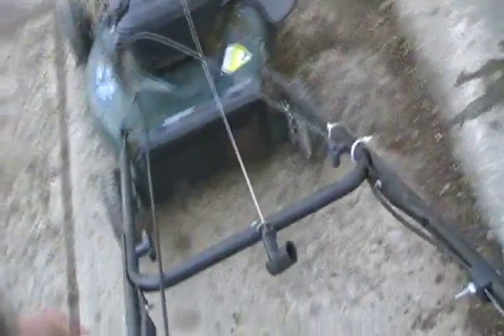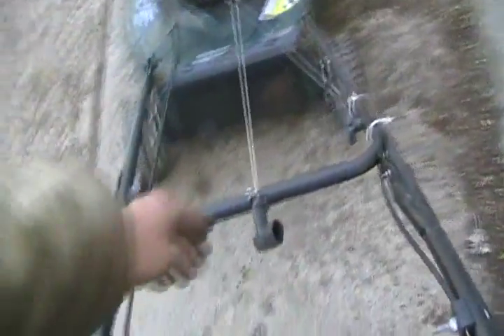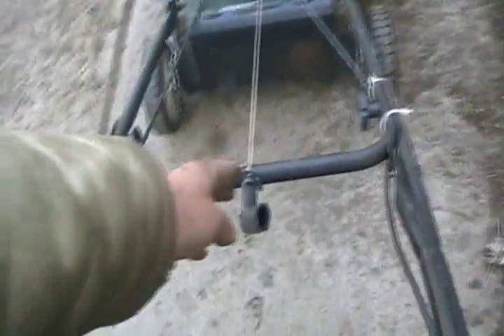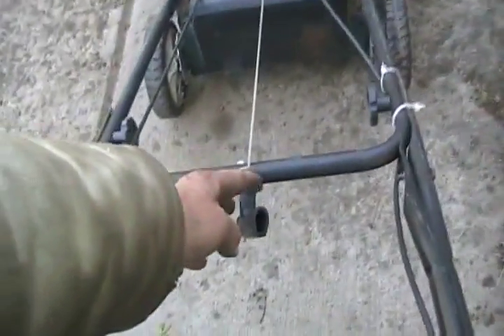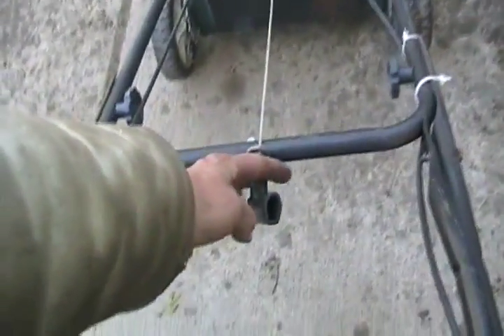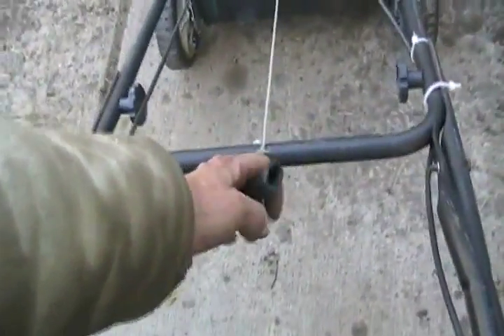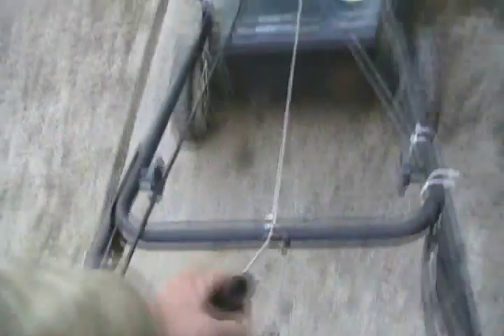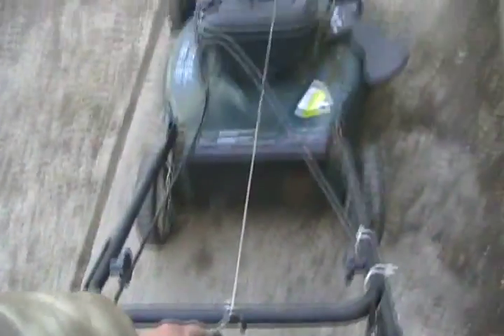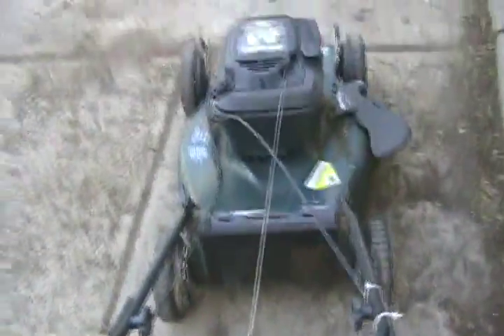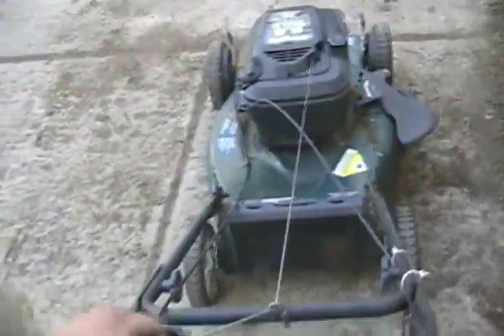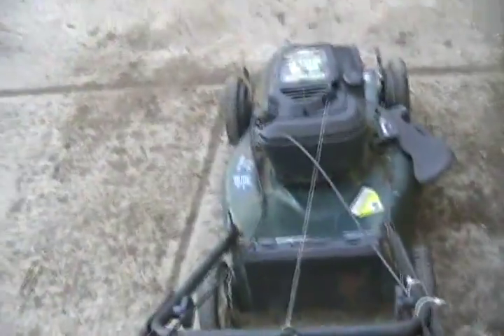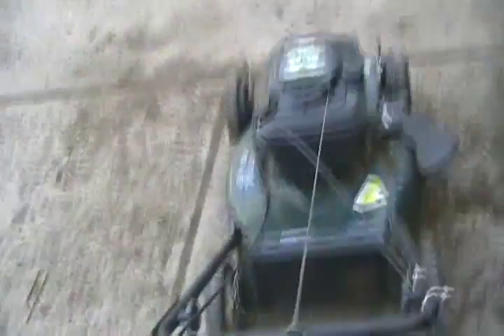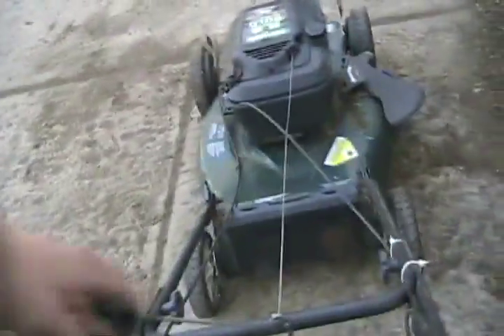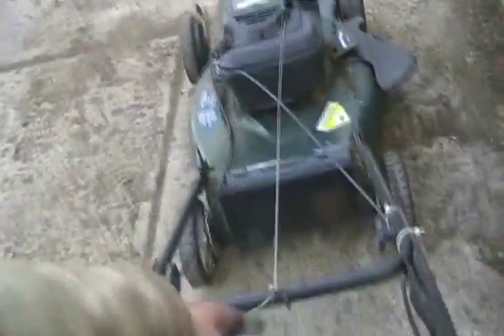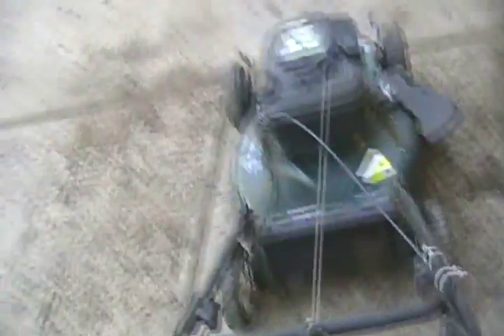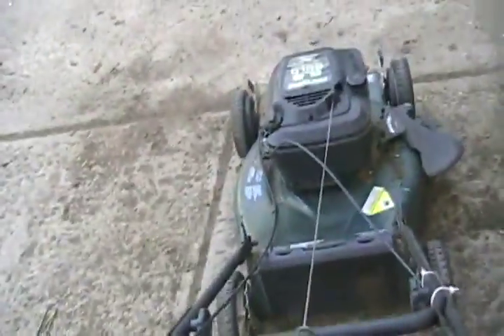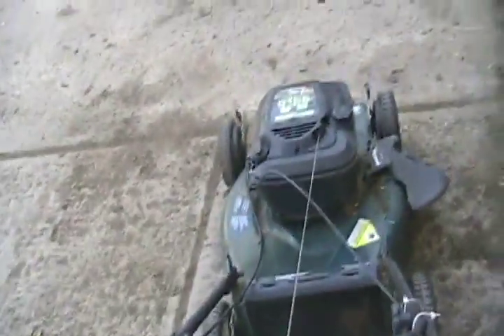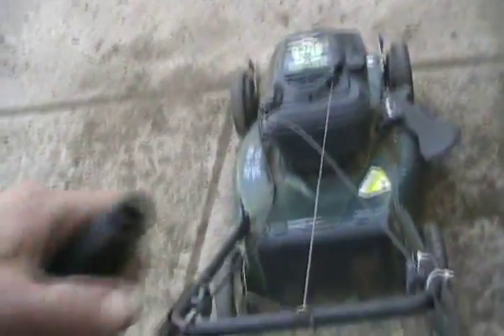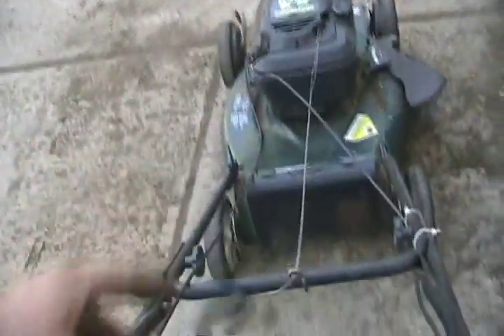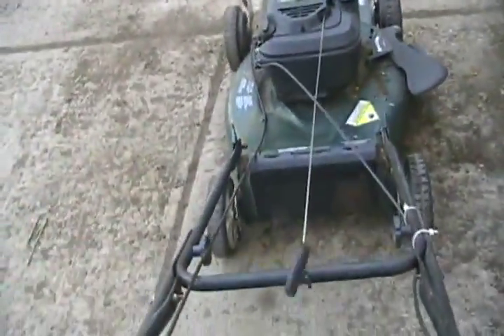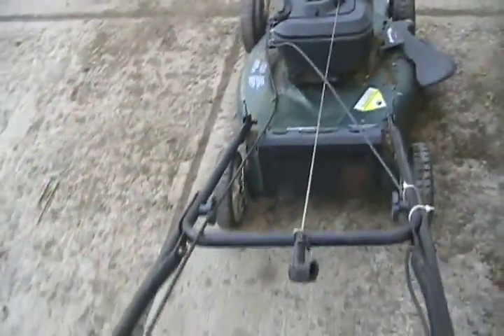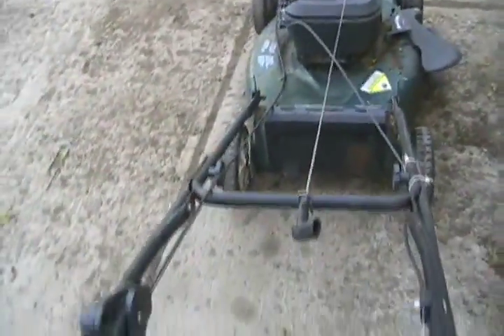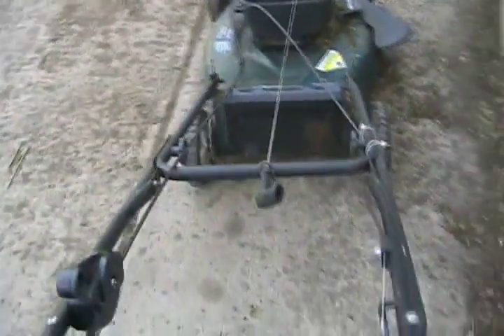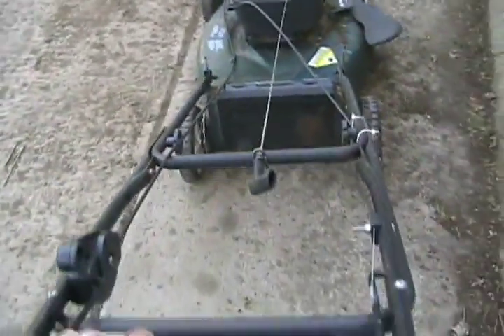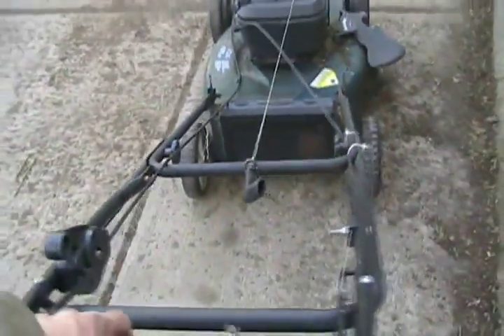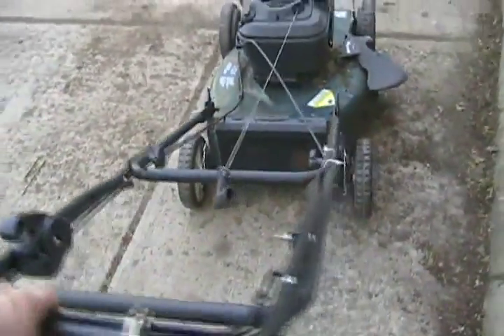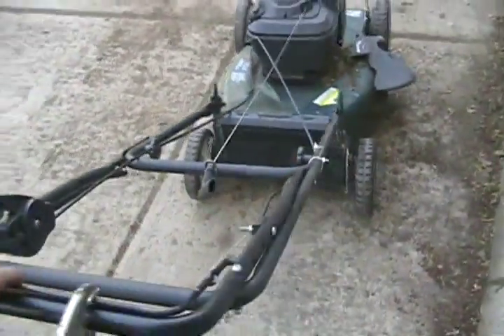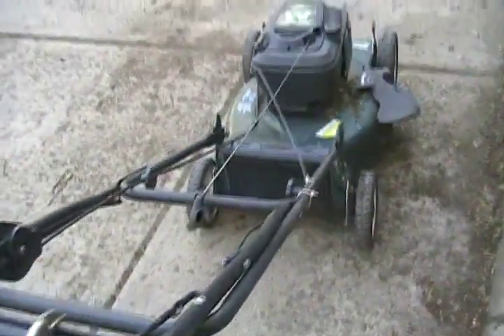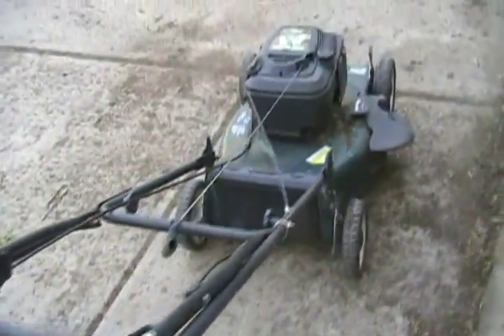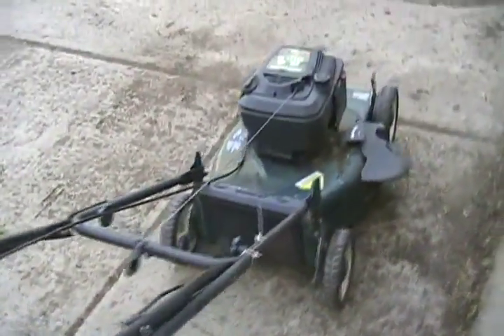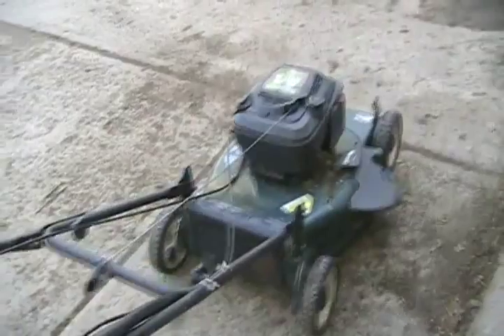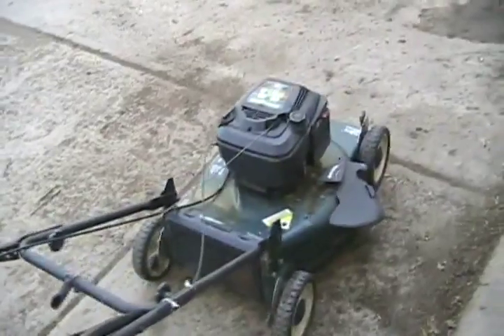First step: check your compression. Seems fine. Do that with every mower before you start working on it.